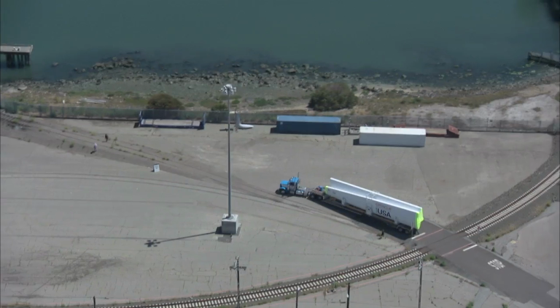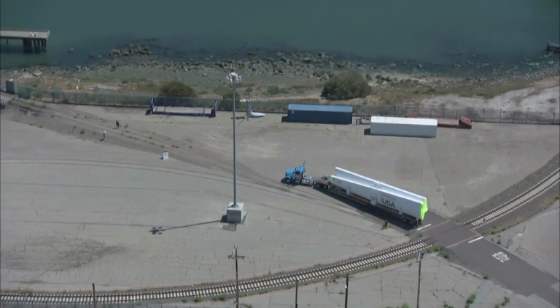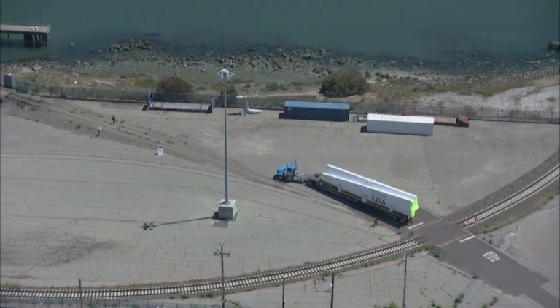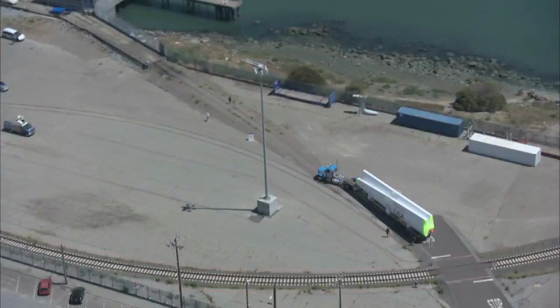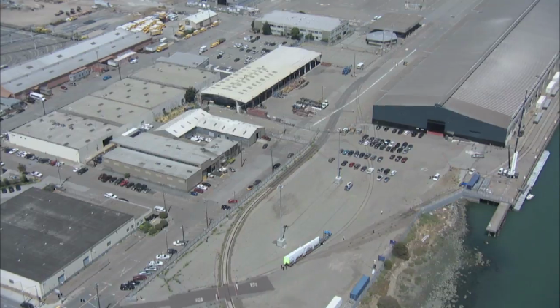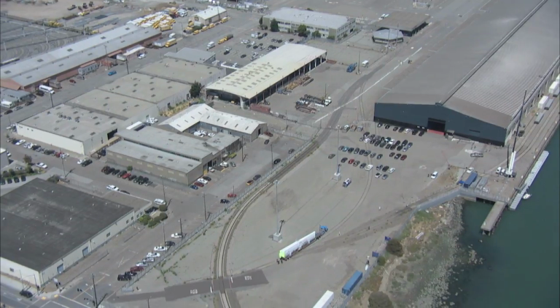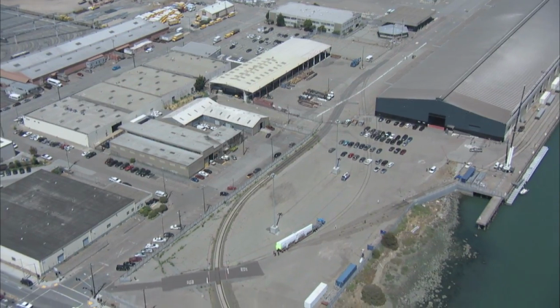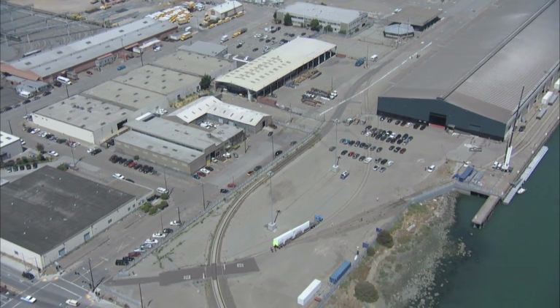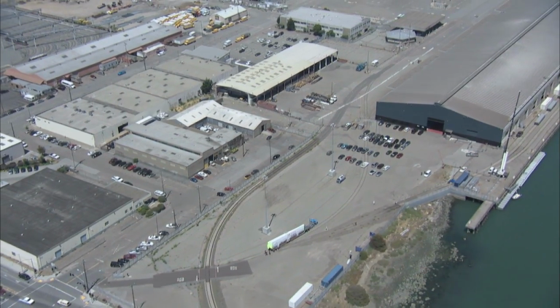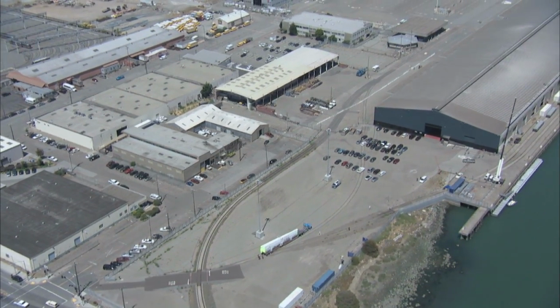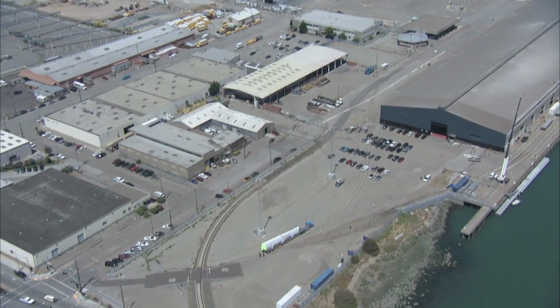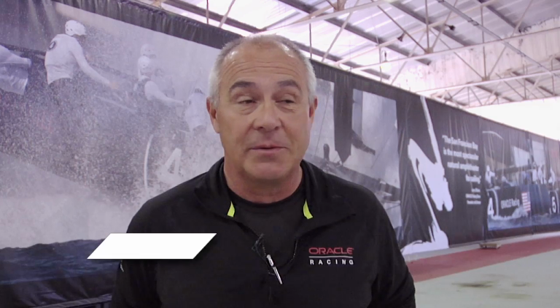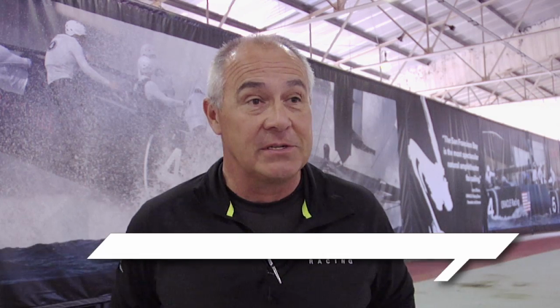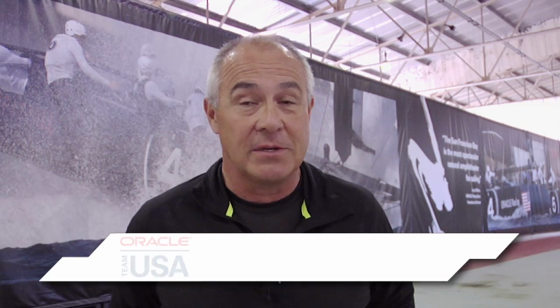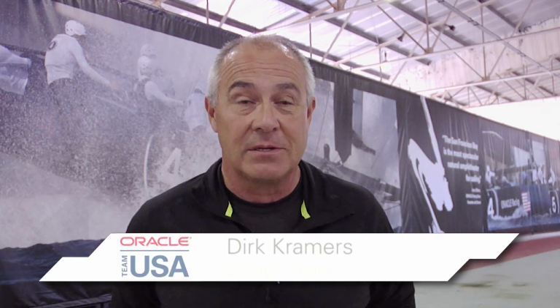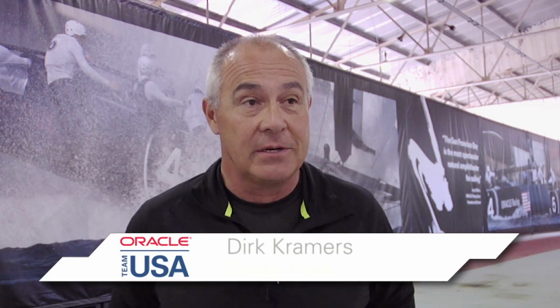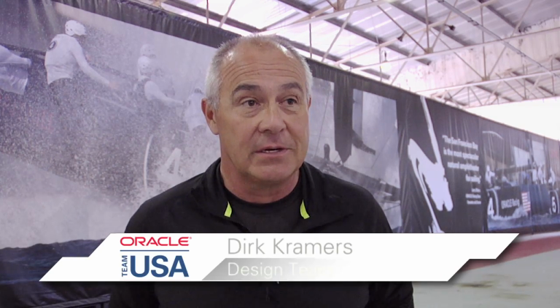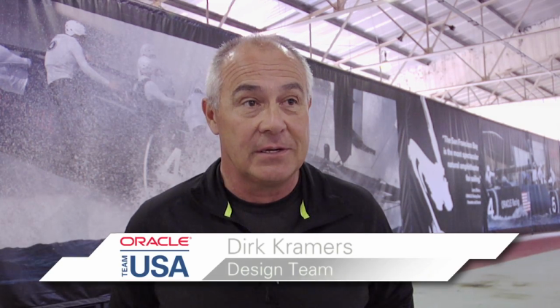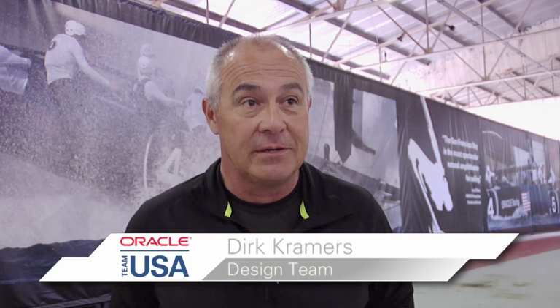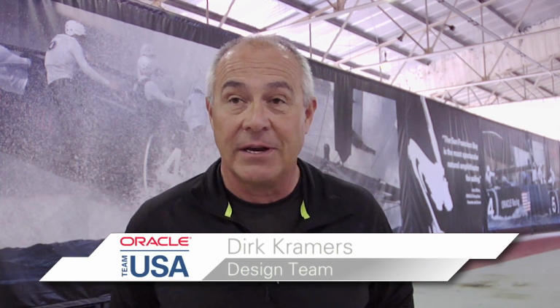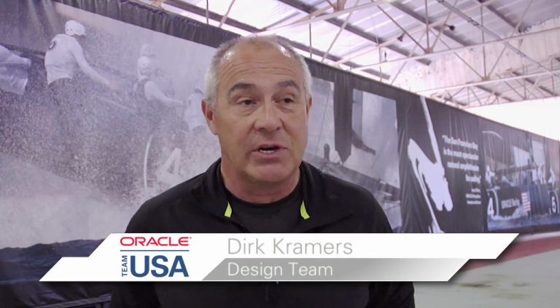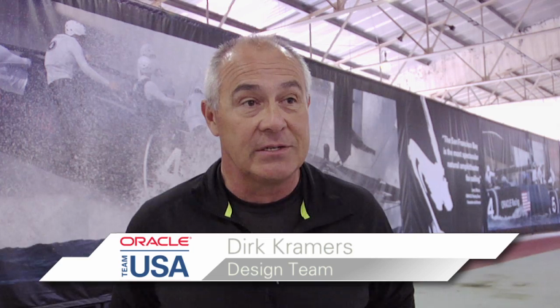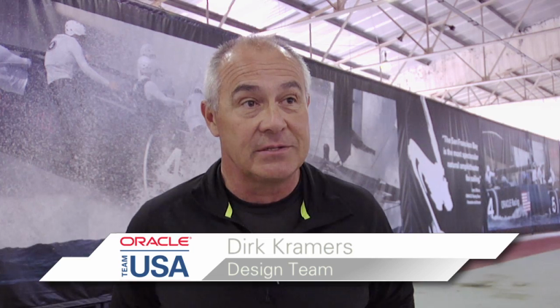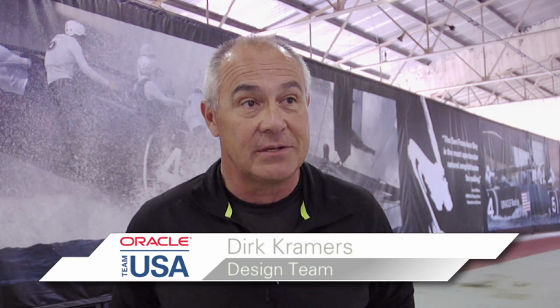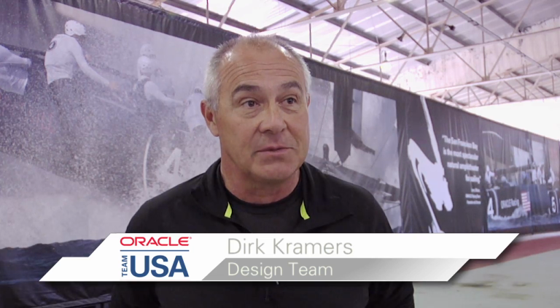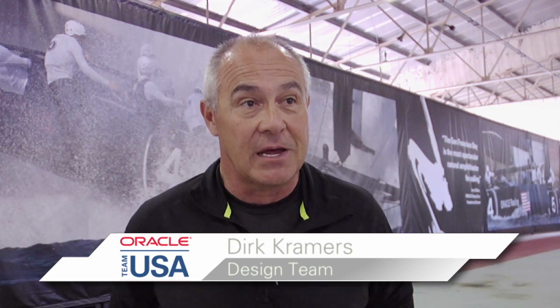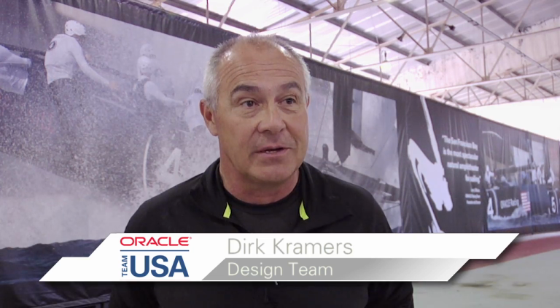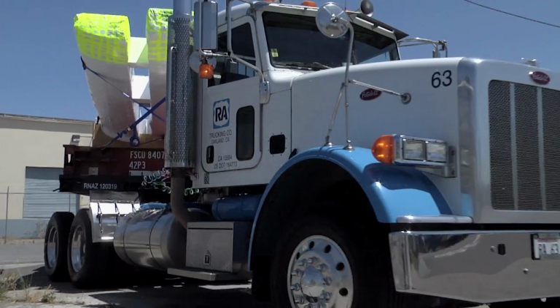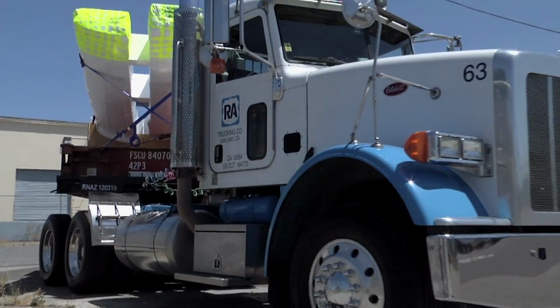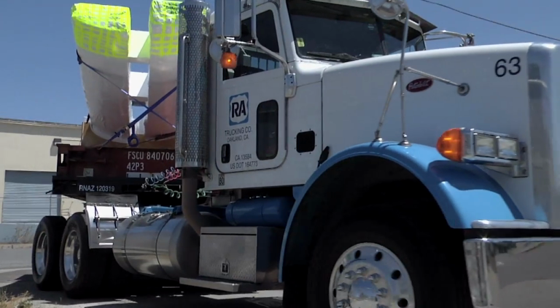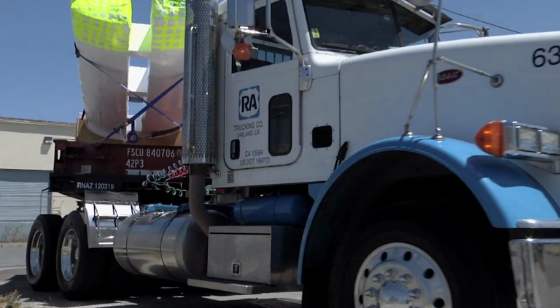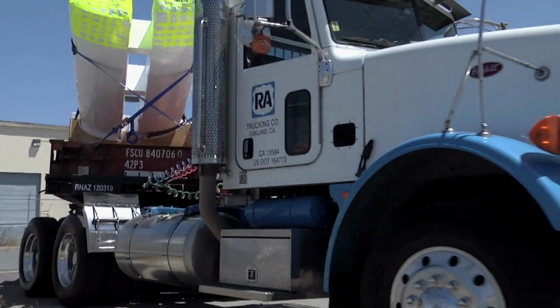Now that we have all the pieces of the puzzle here, or most of the pieces of the puzzle here, the next challenge comes with how to bolt it all together.